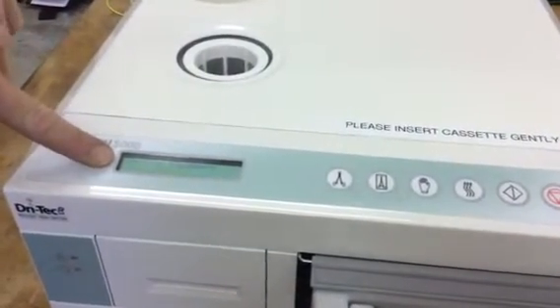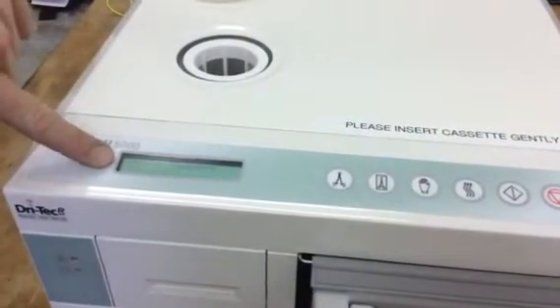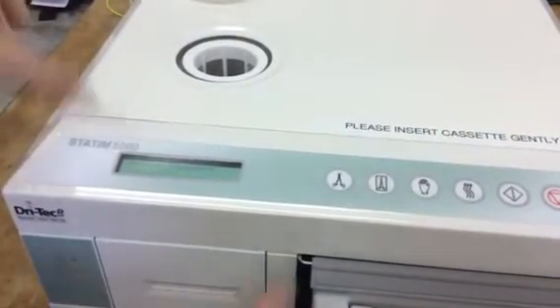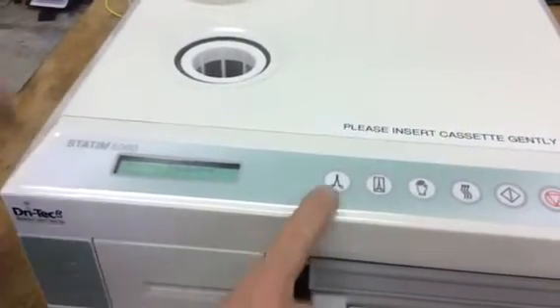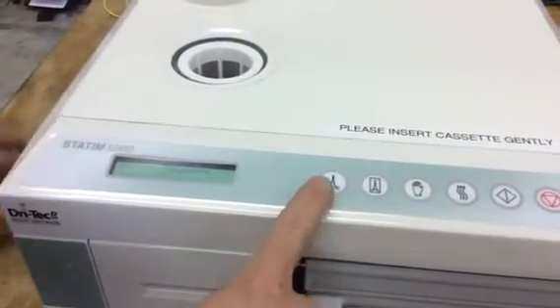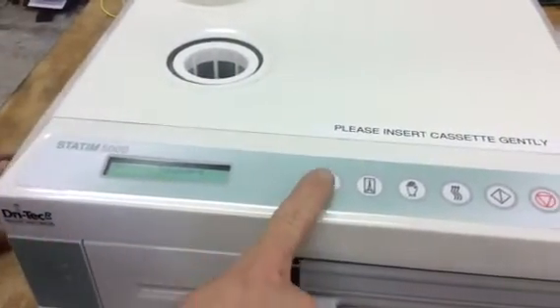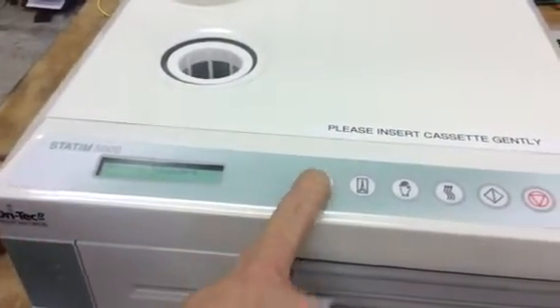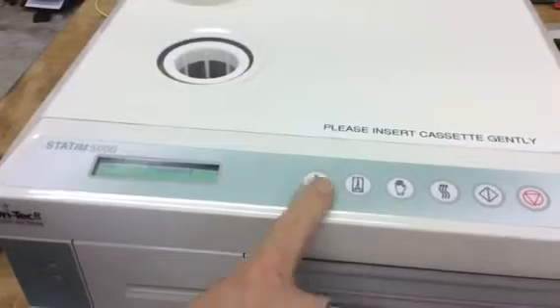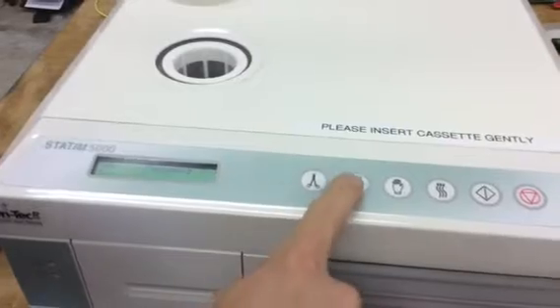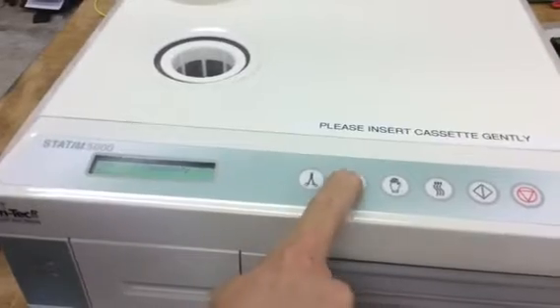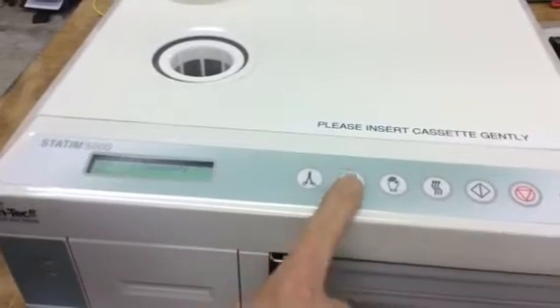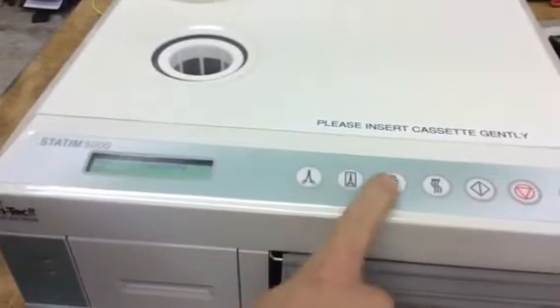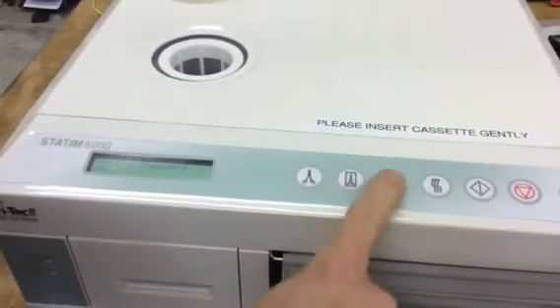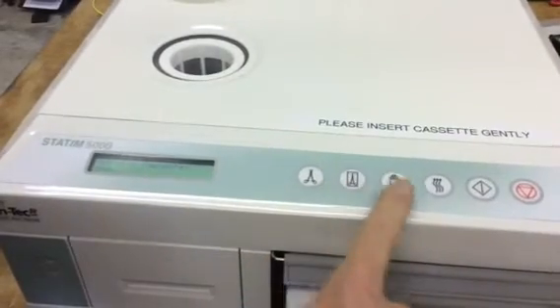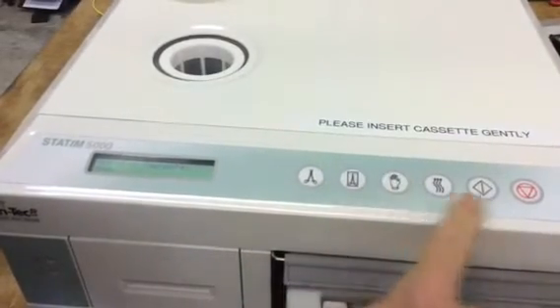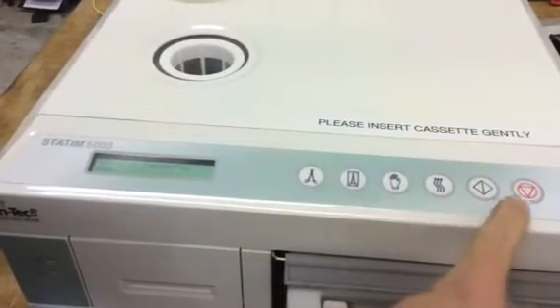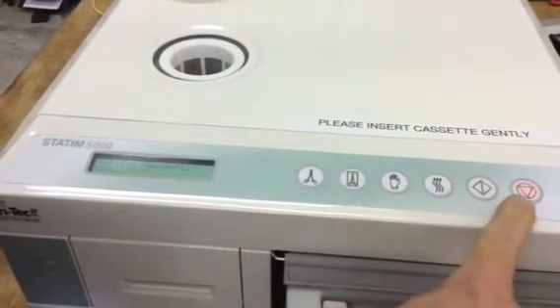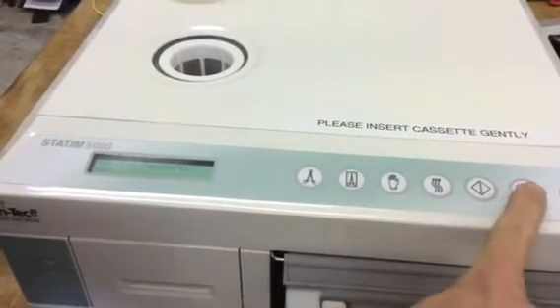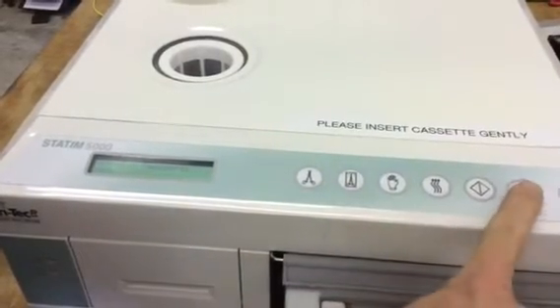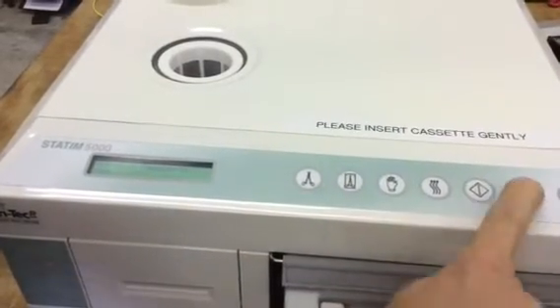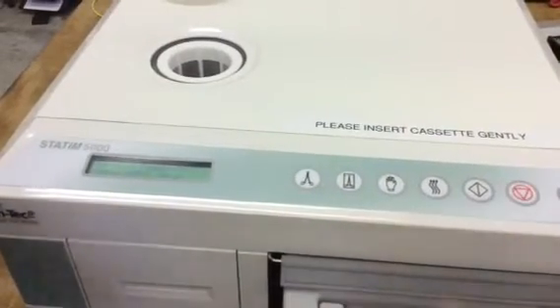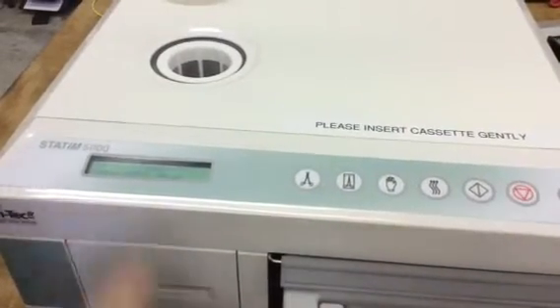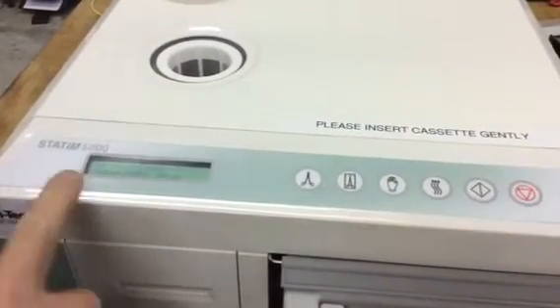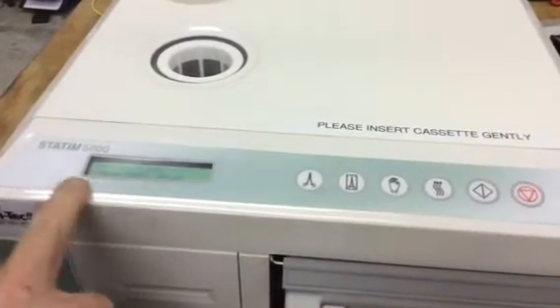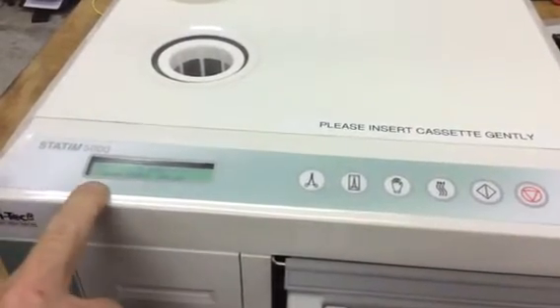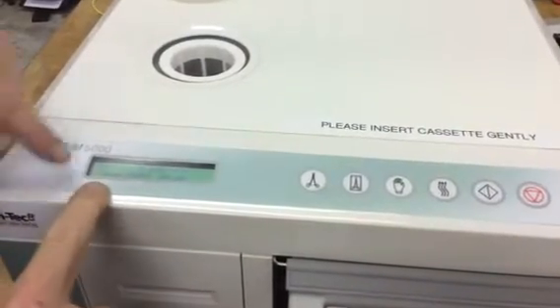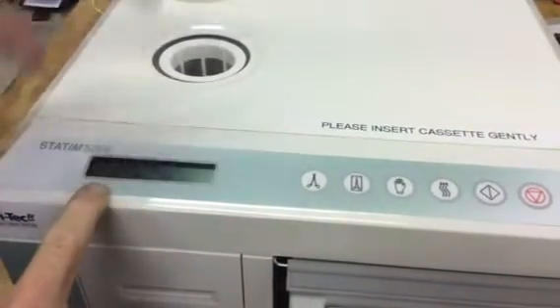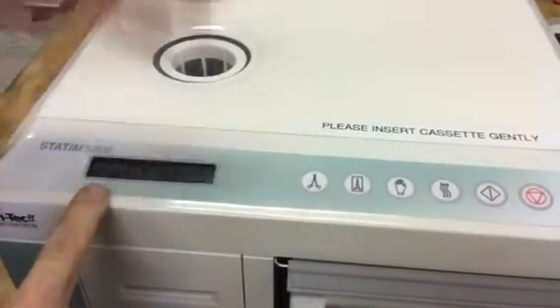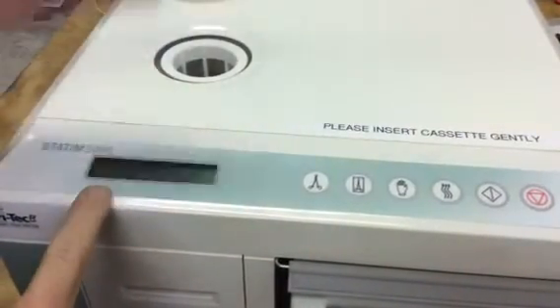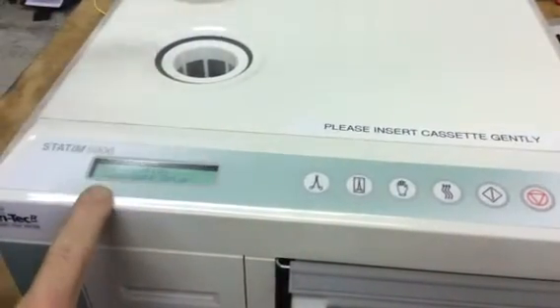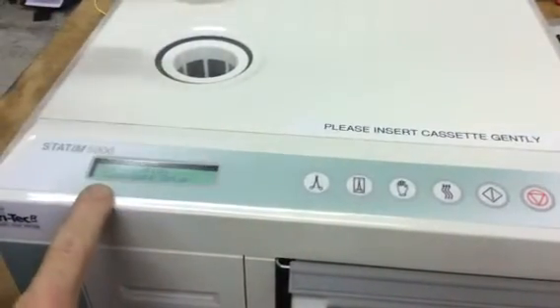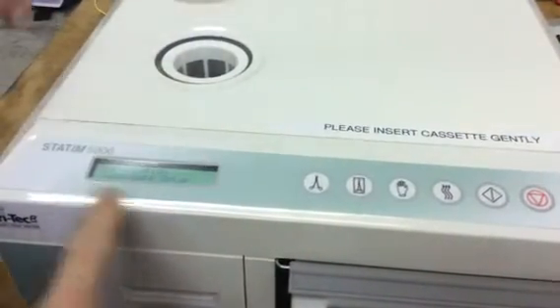Then you're going to hit unwrapped, wrapped, glove, stop. That gets us into the settings.